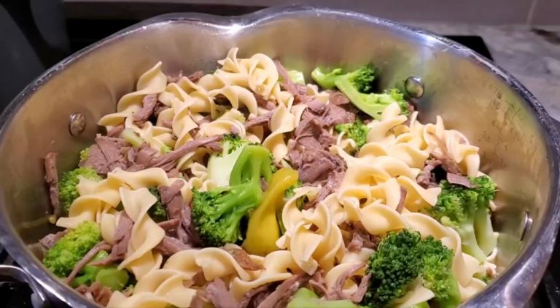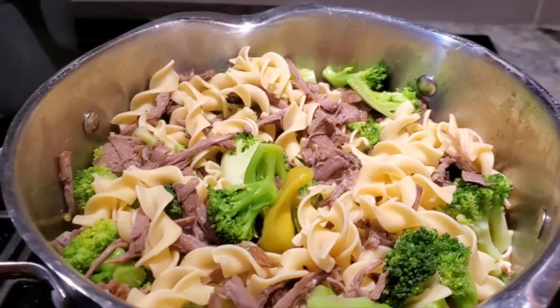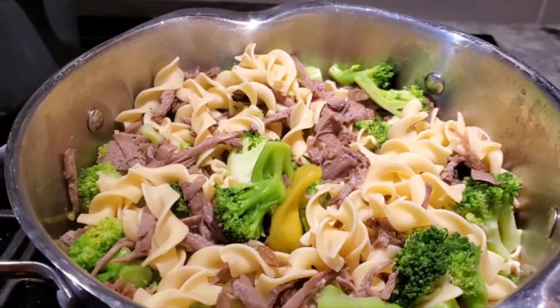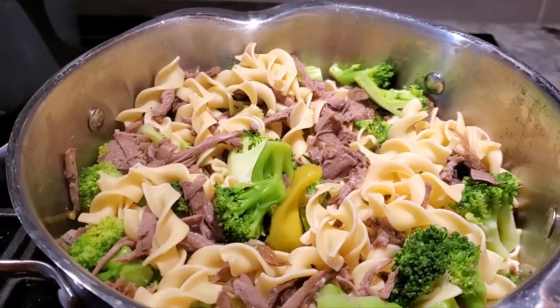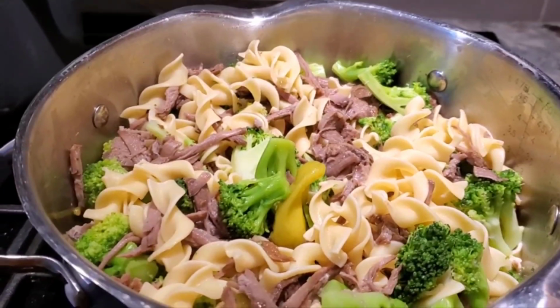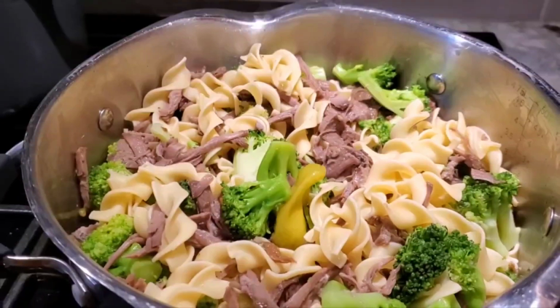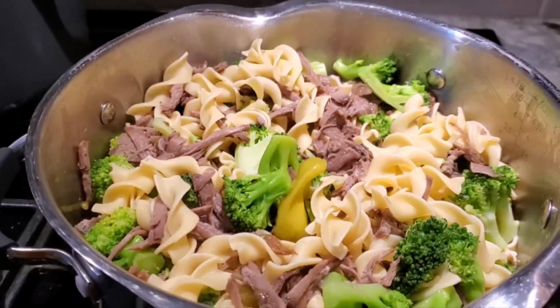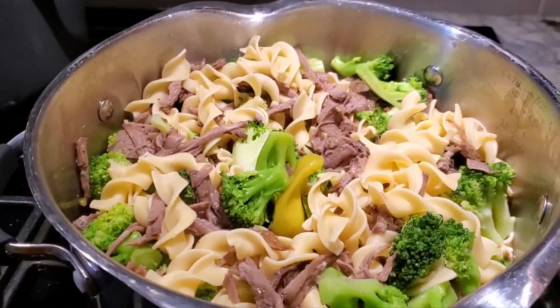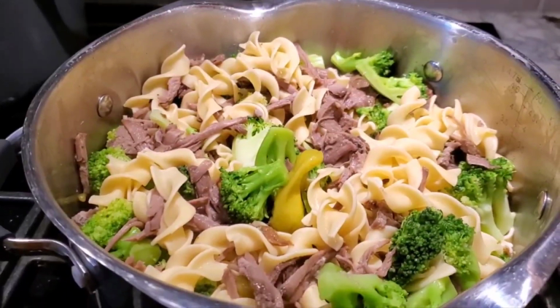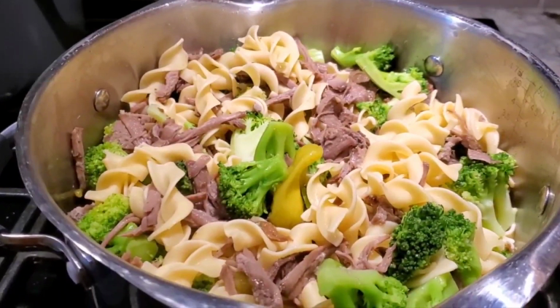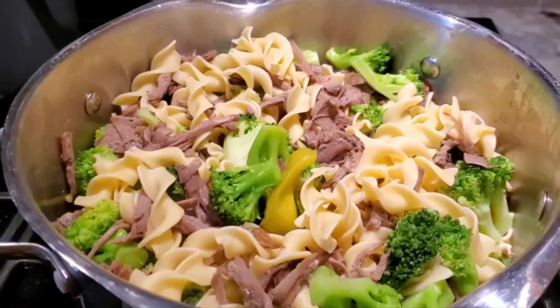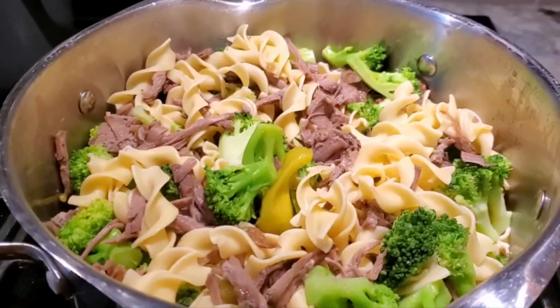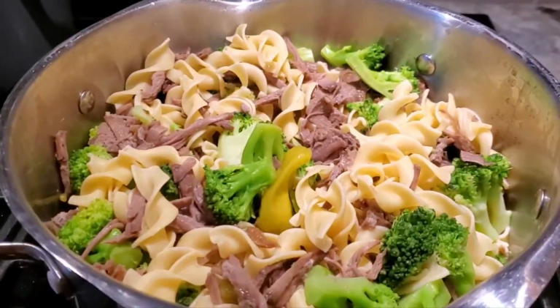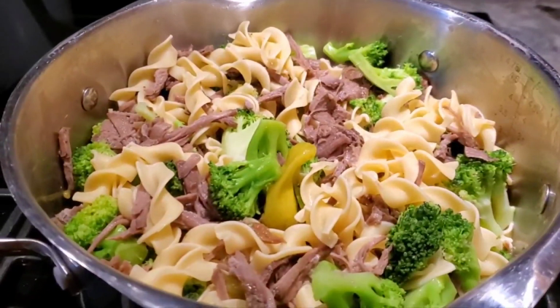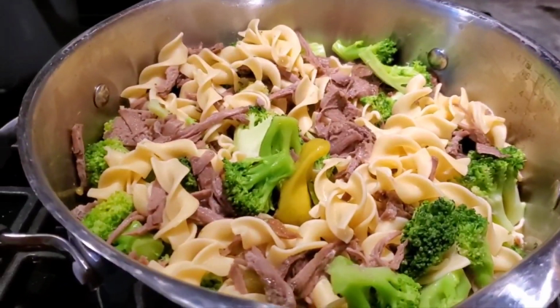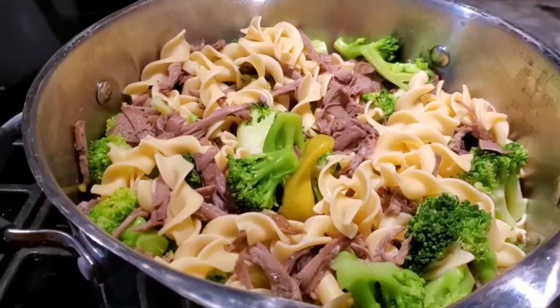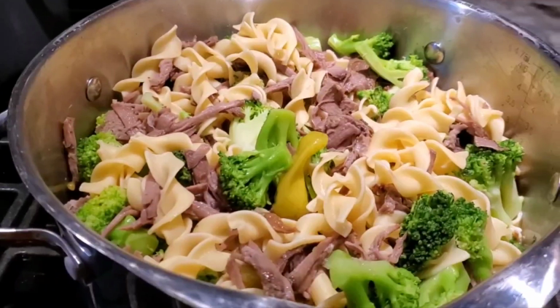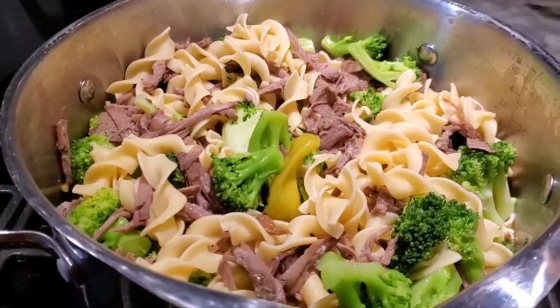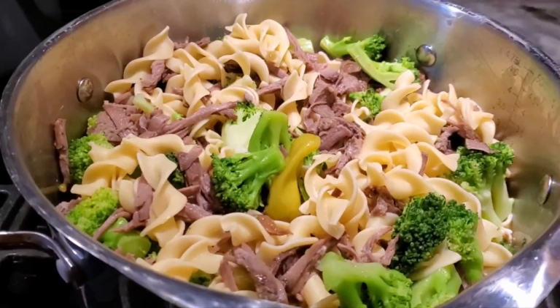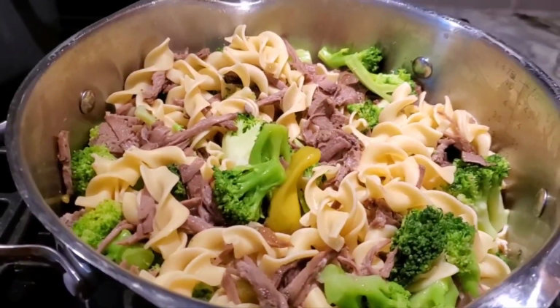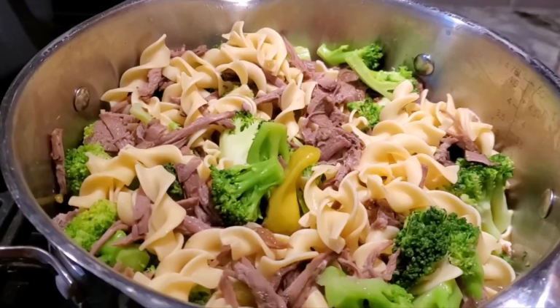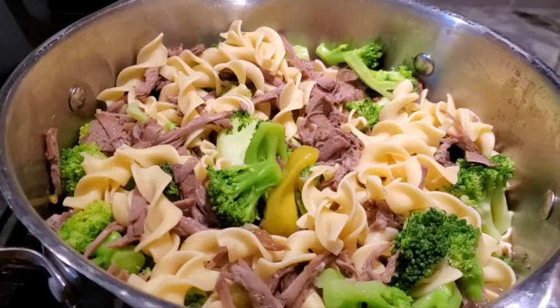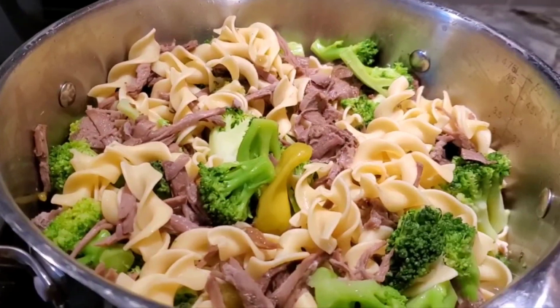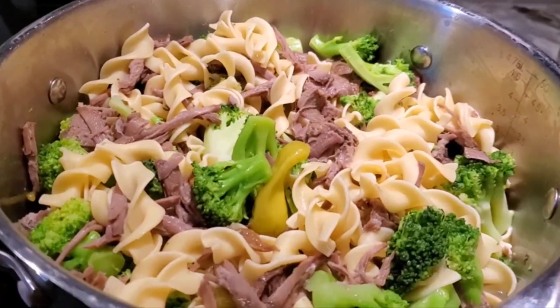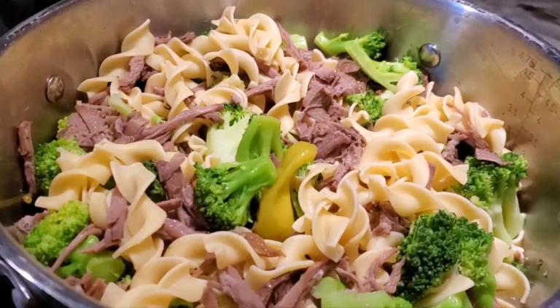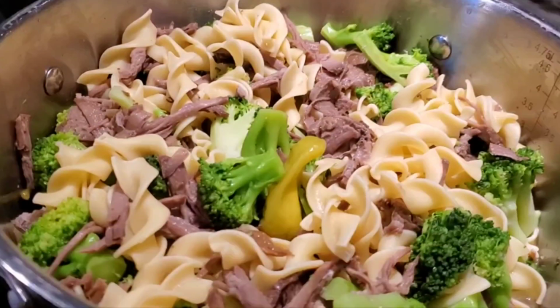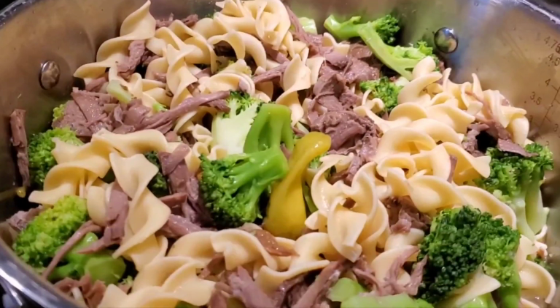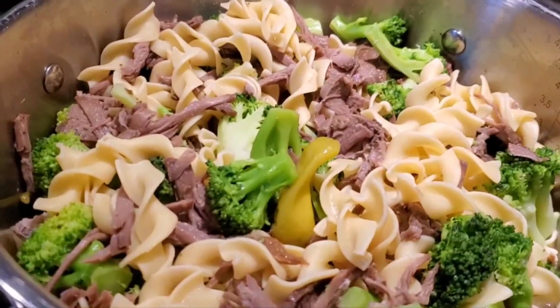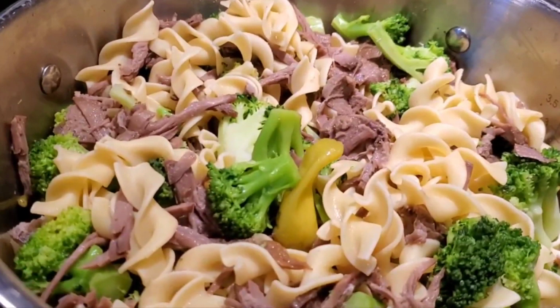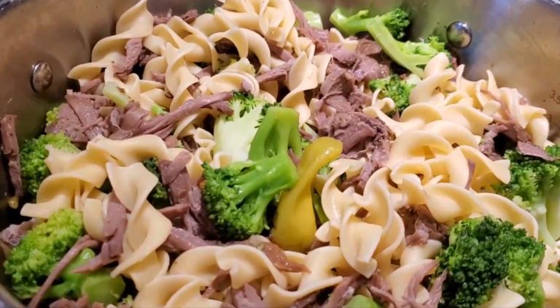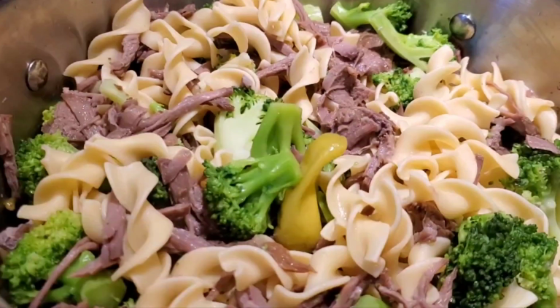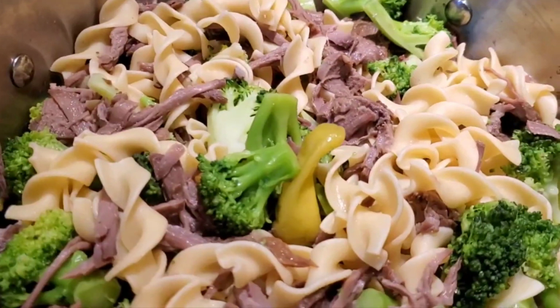Hey everybody, I have a 'what's for dinner, use what you have' and I think it turned out pretty nice.